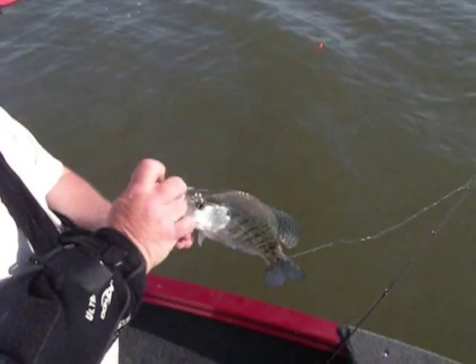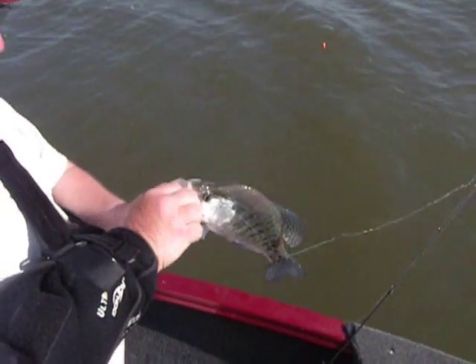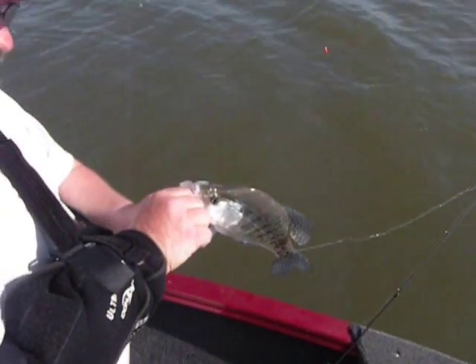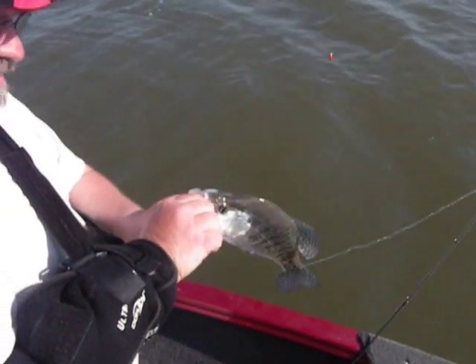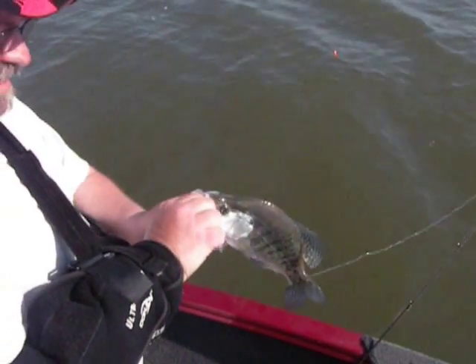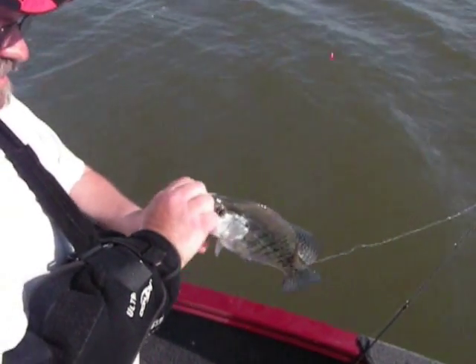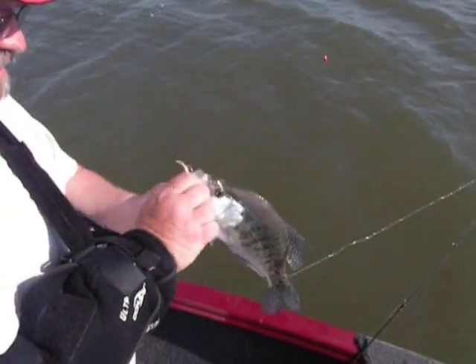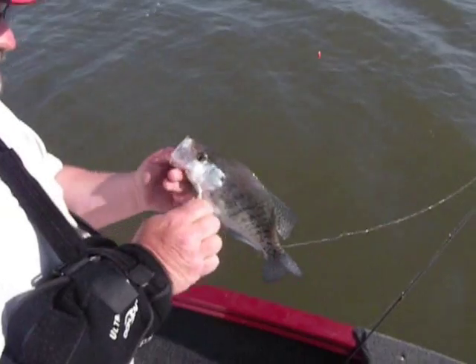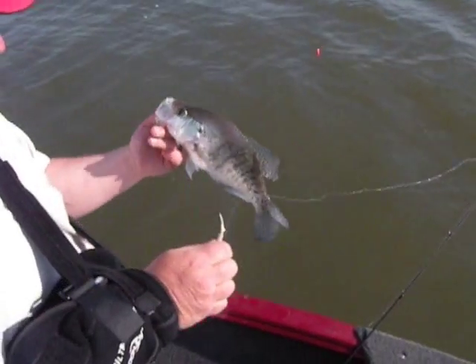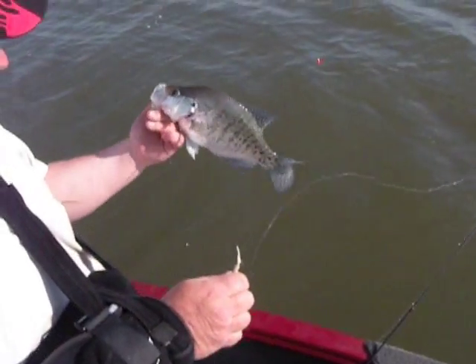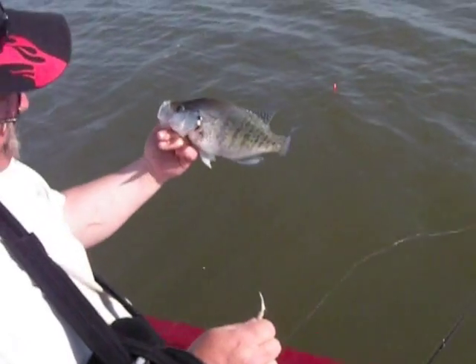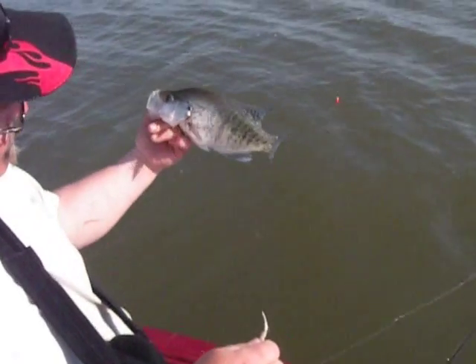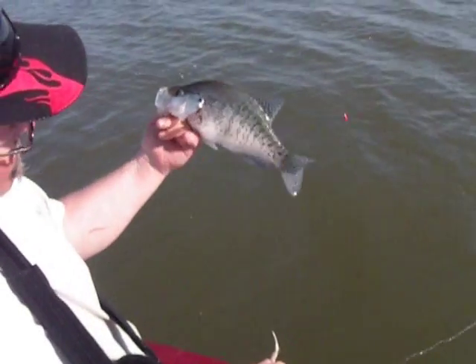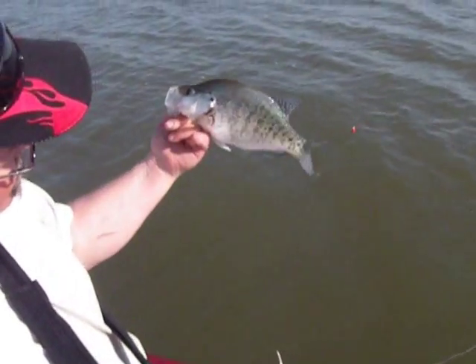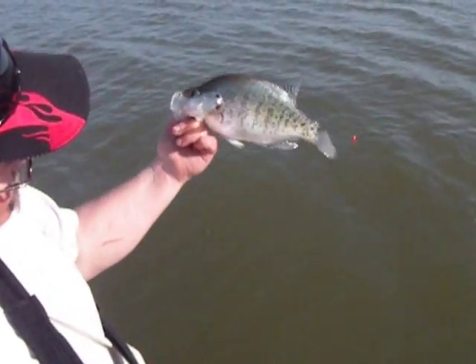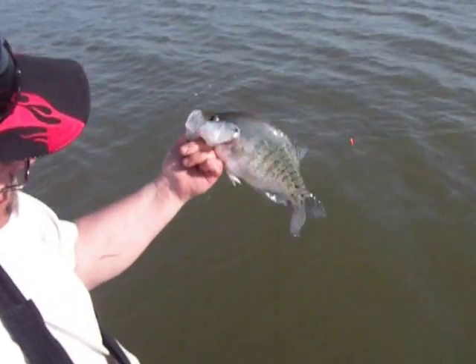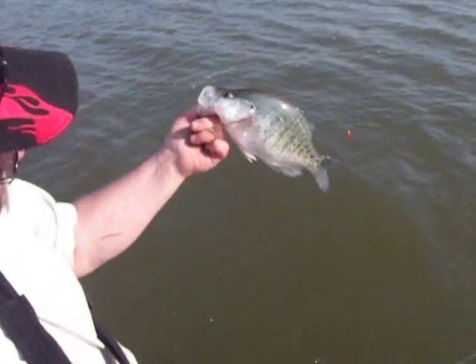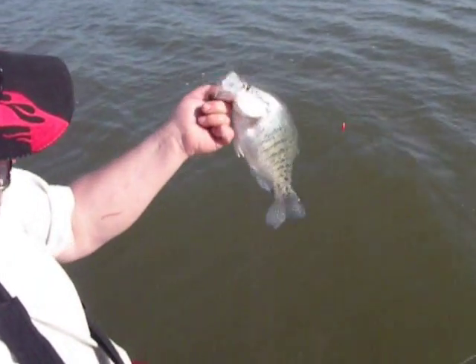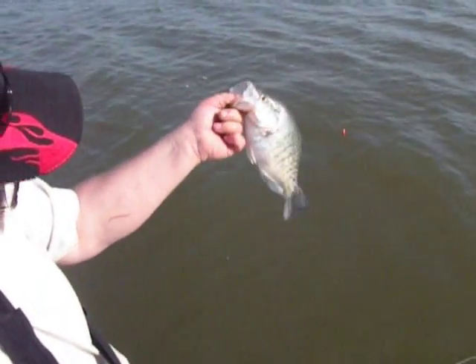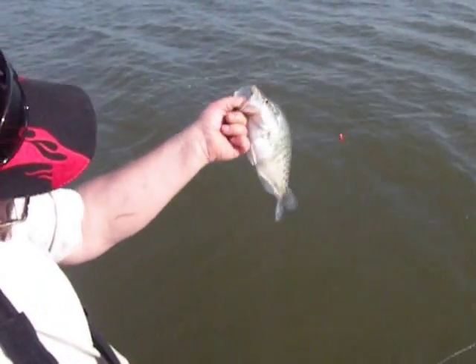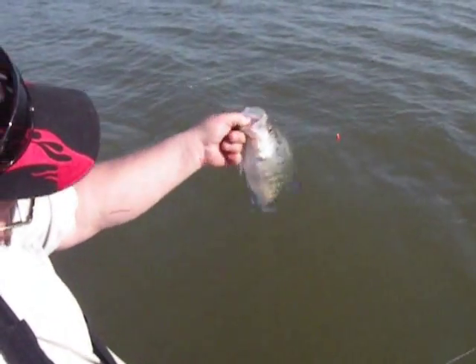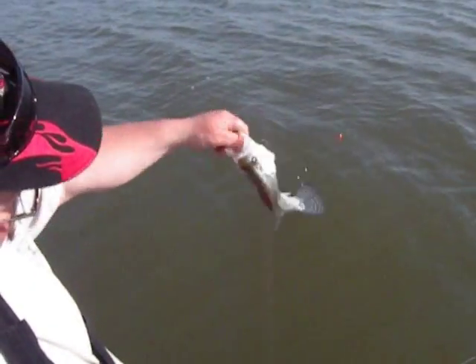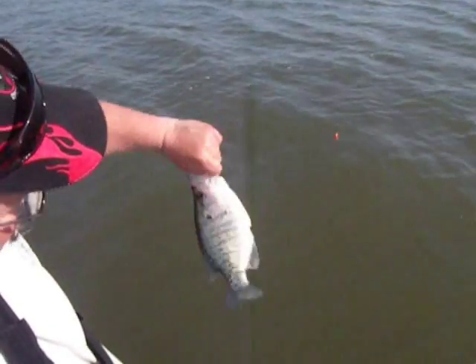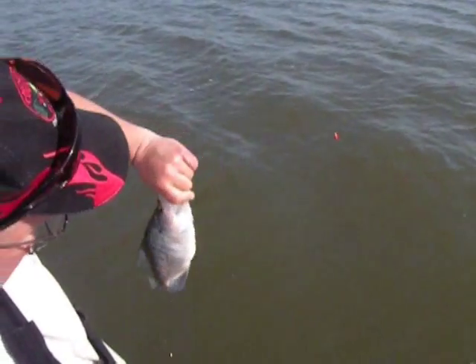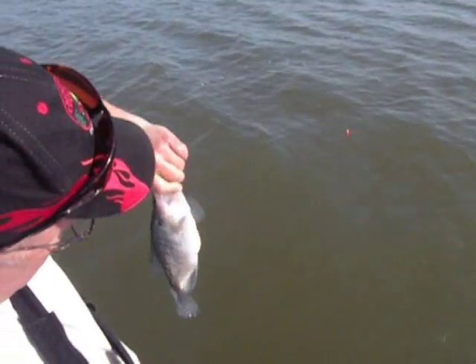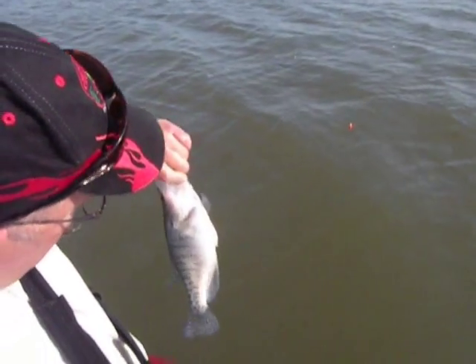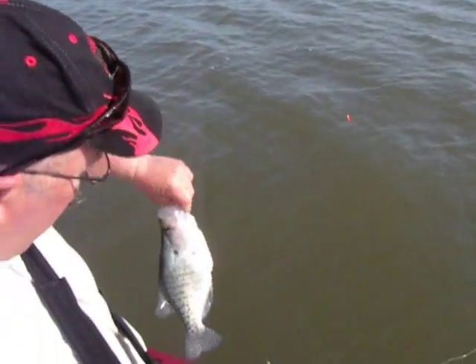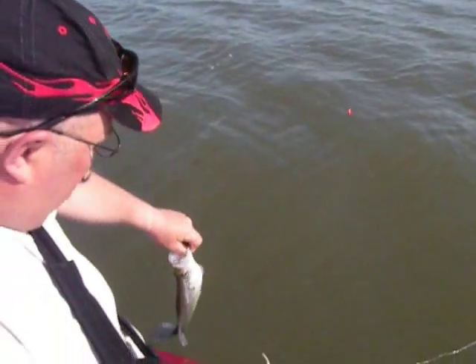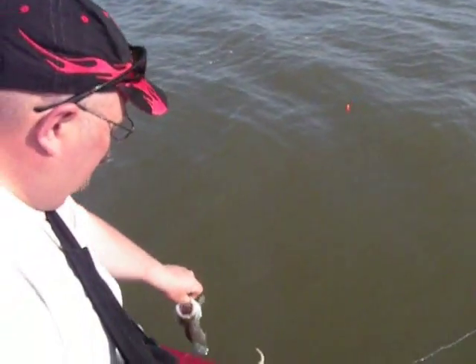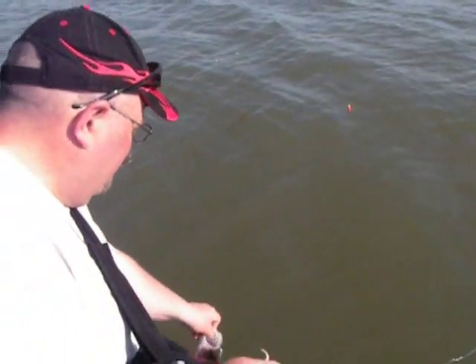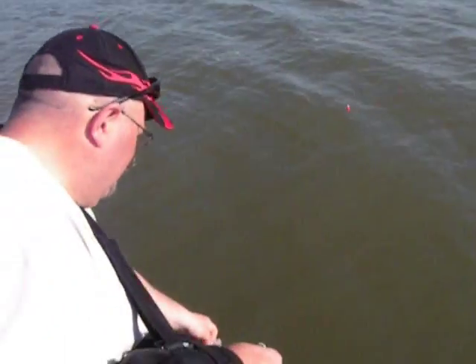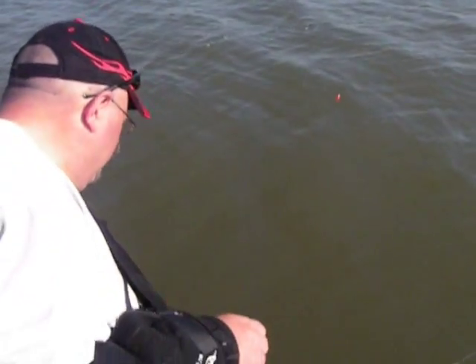It's a twelve and a half inch fish. I'll put her back so she can go do her business.